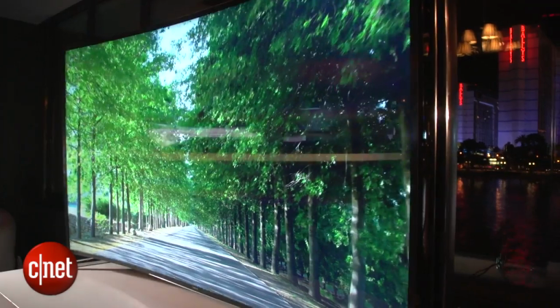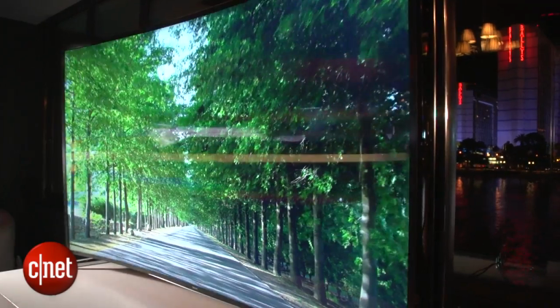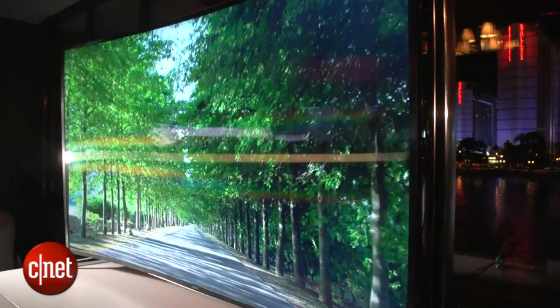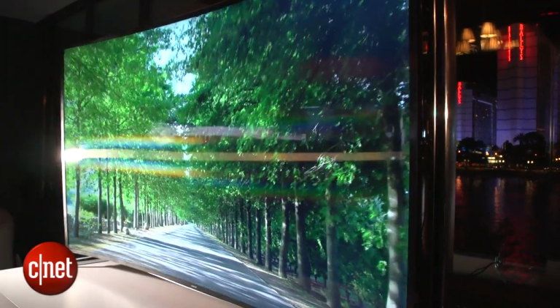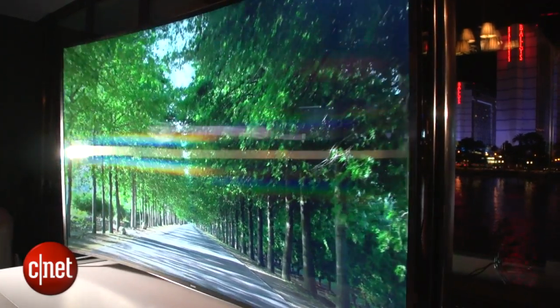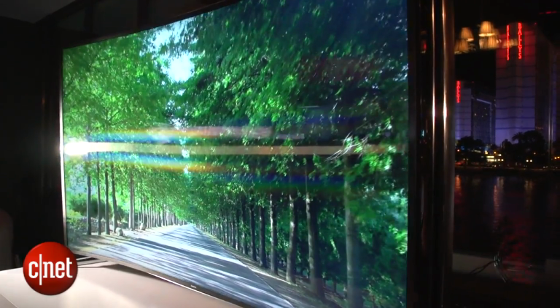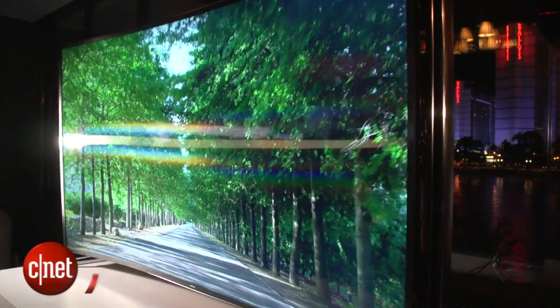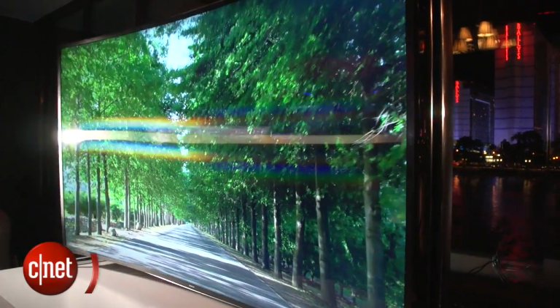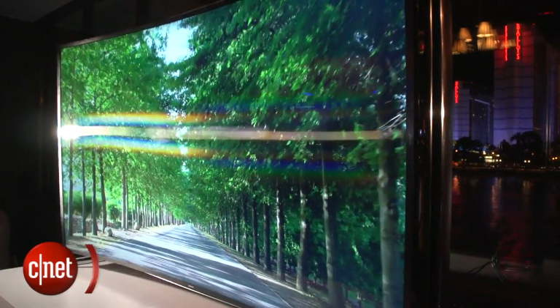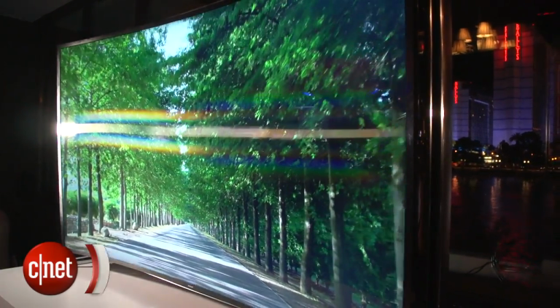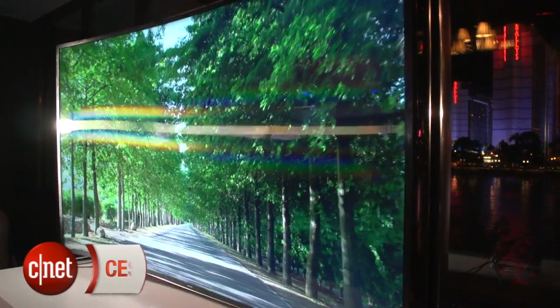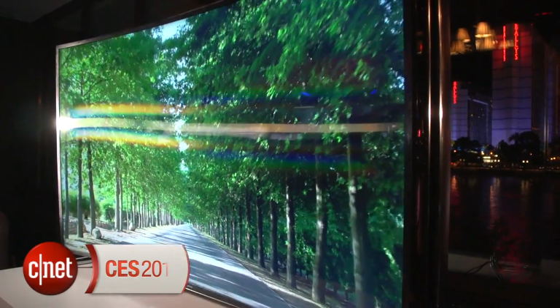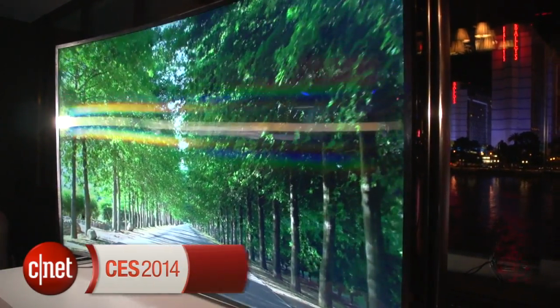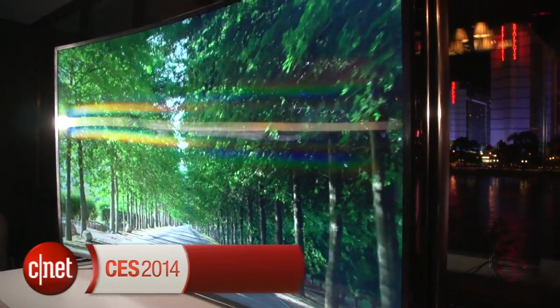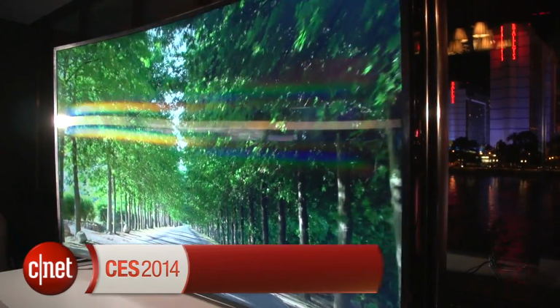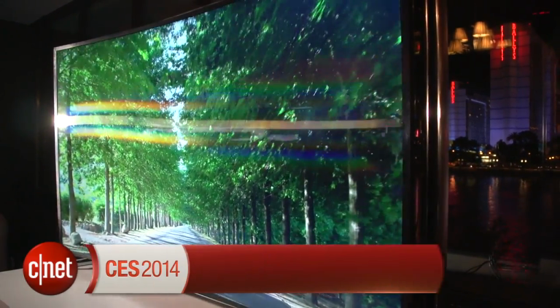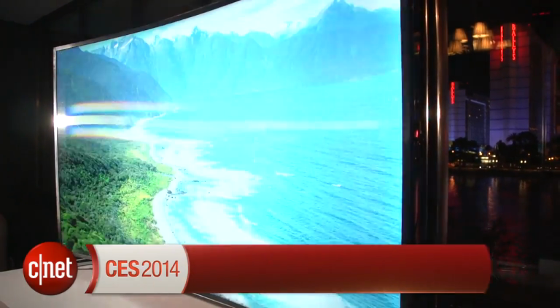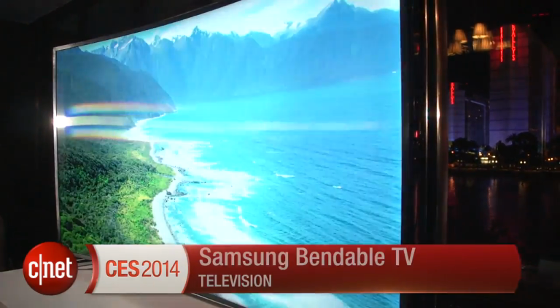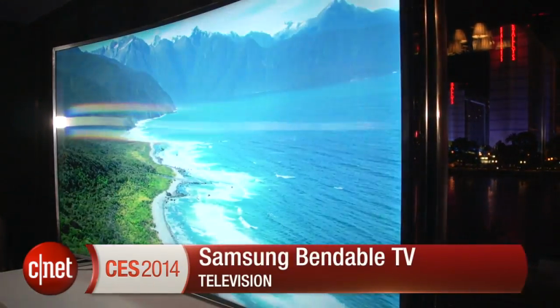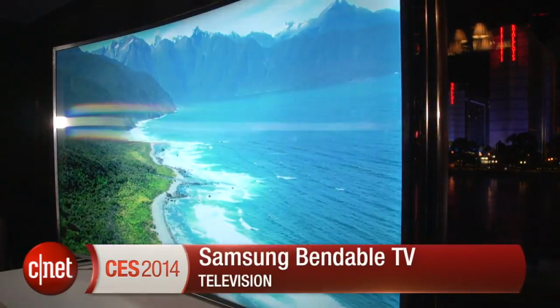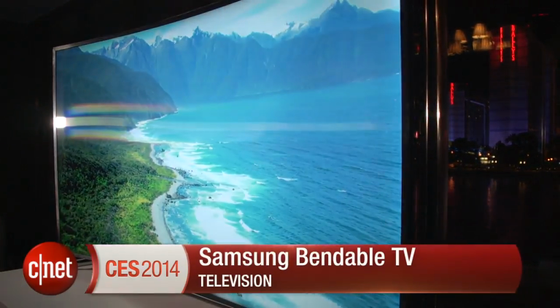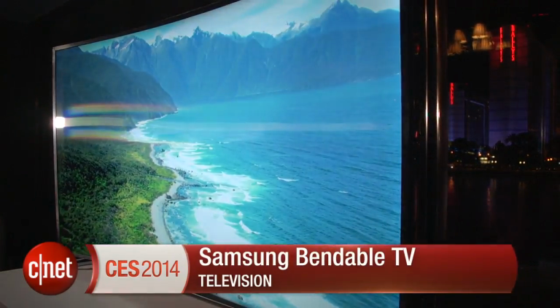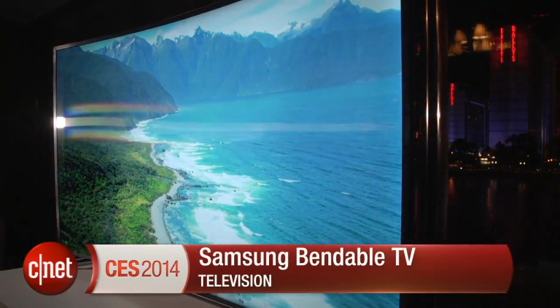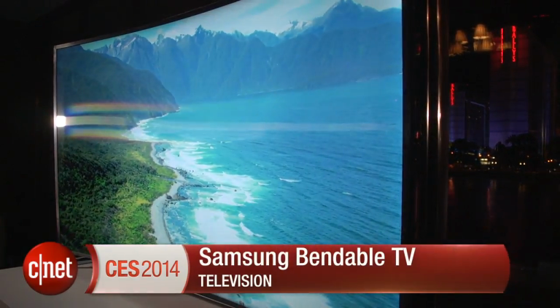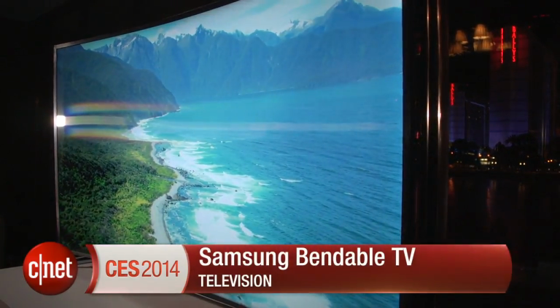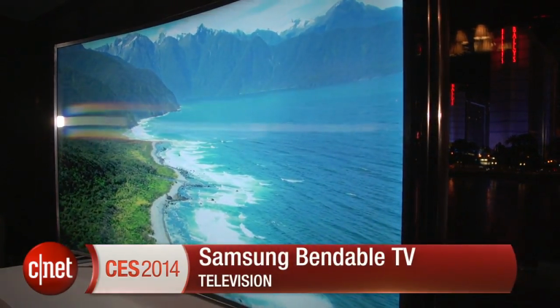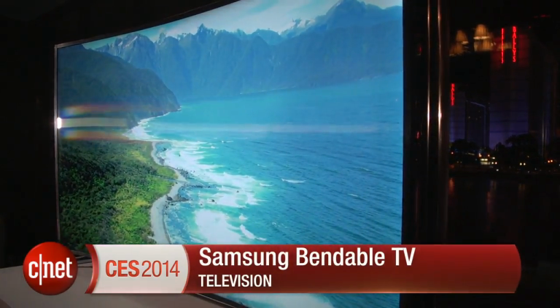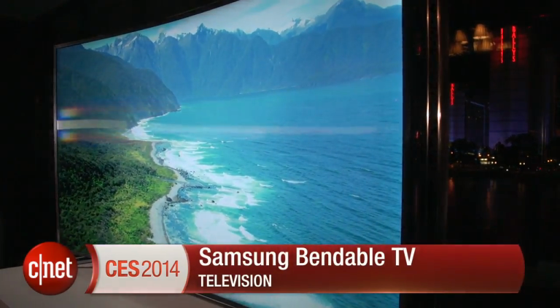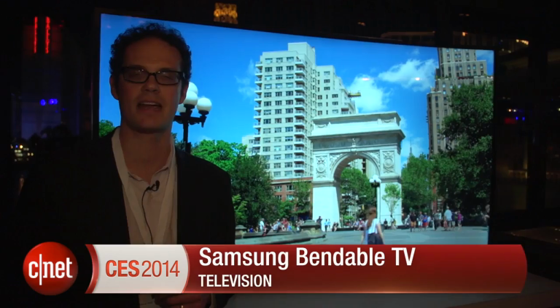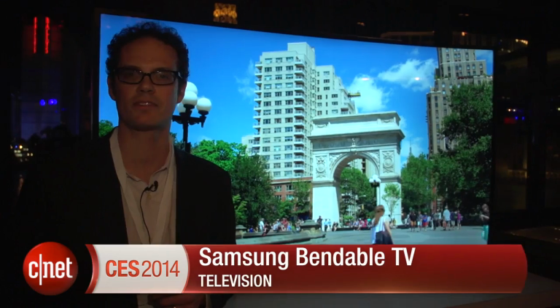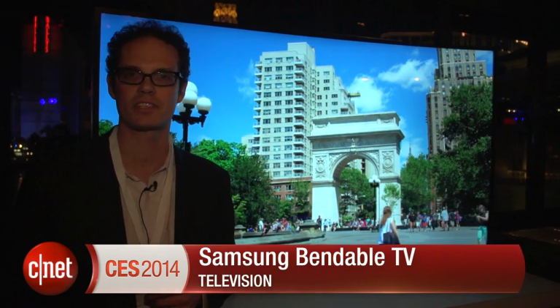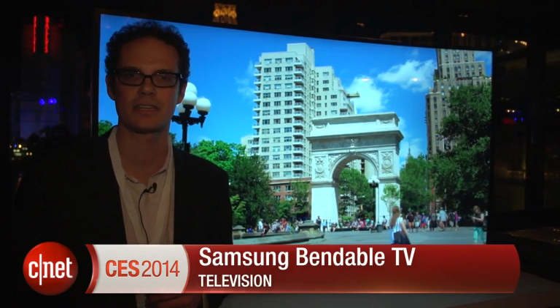That's a quick look at Samsung's 85-inch bendable television here at CES 2014, the first of its kind that I've ever seen. I'm David Katzmeyer for CNET.